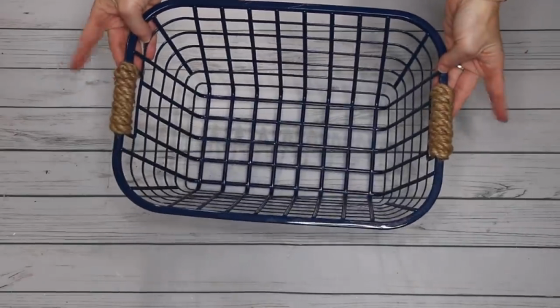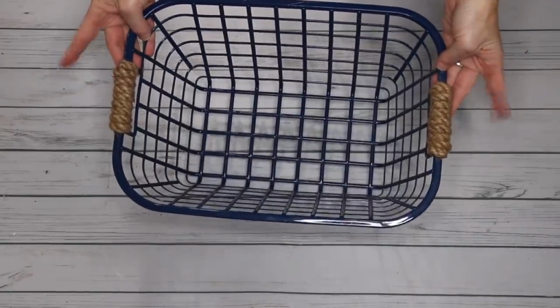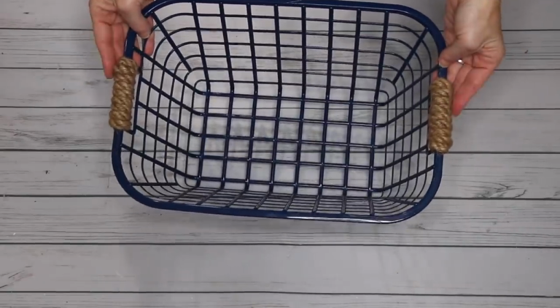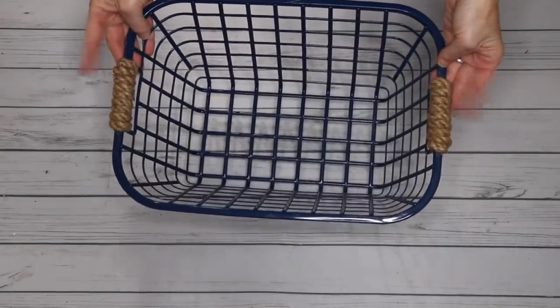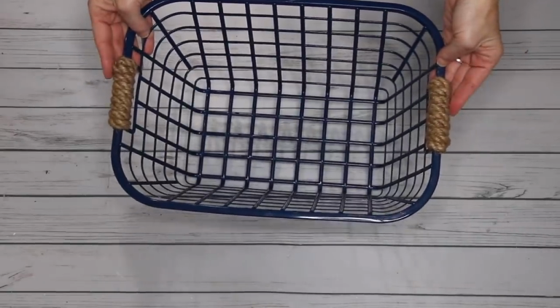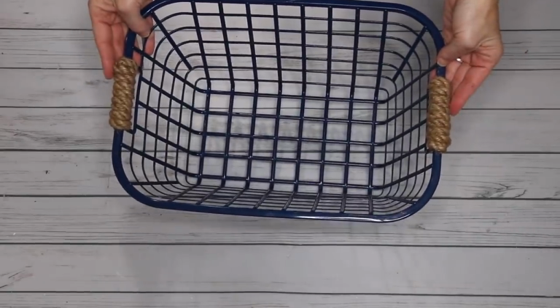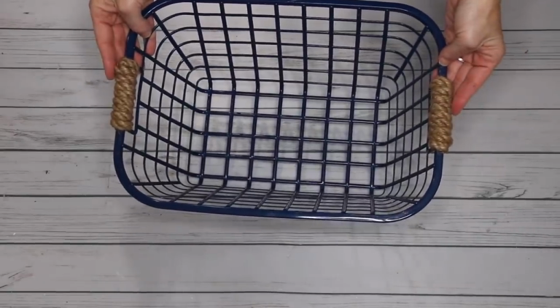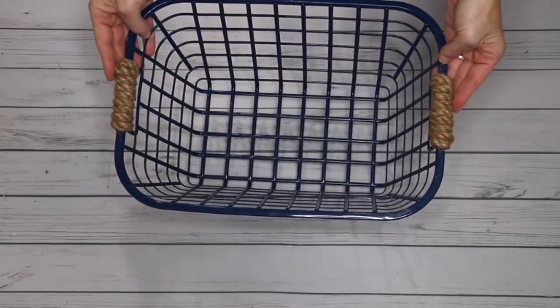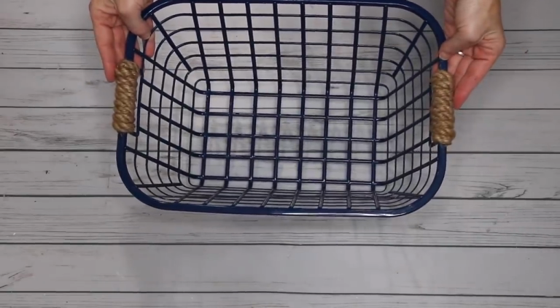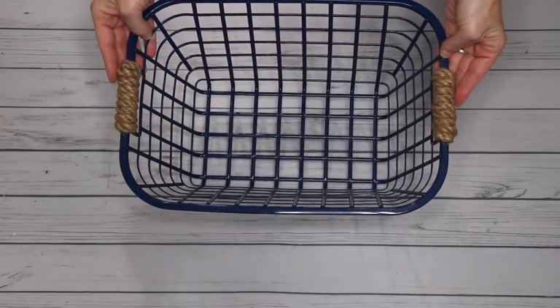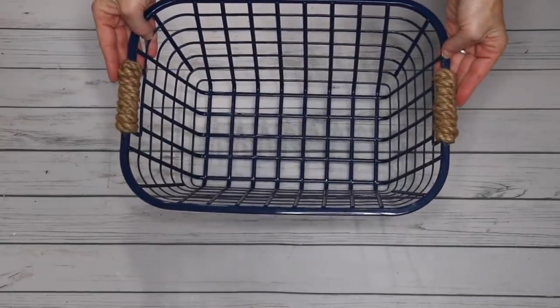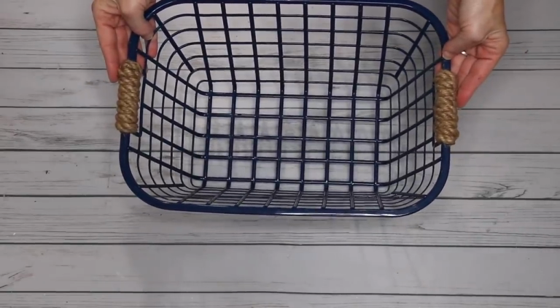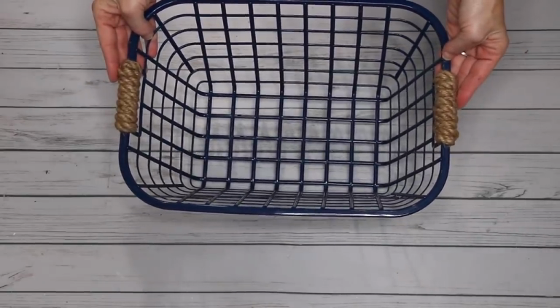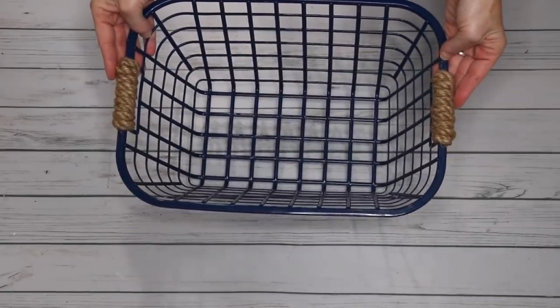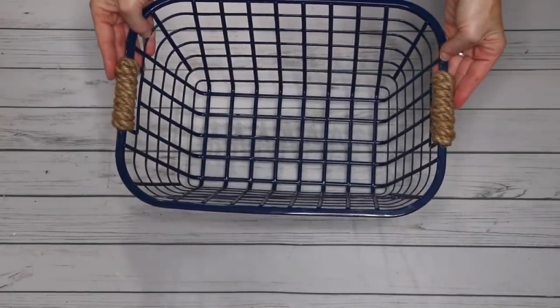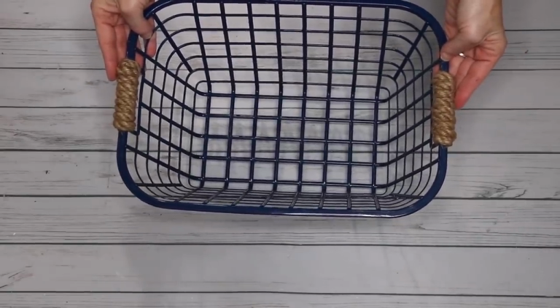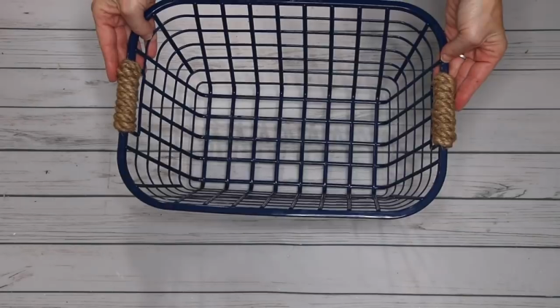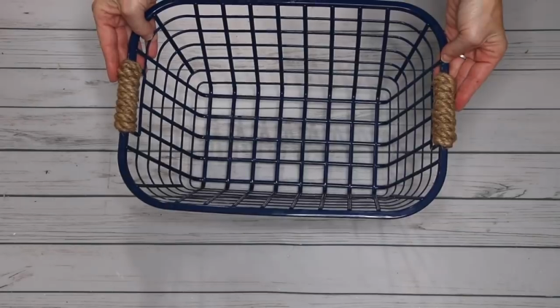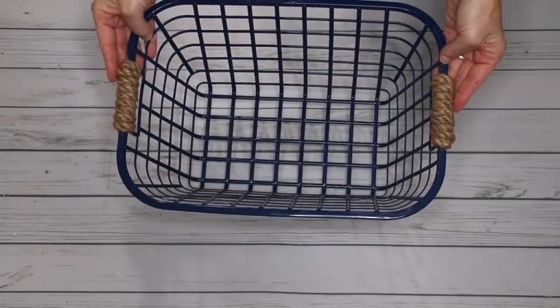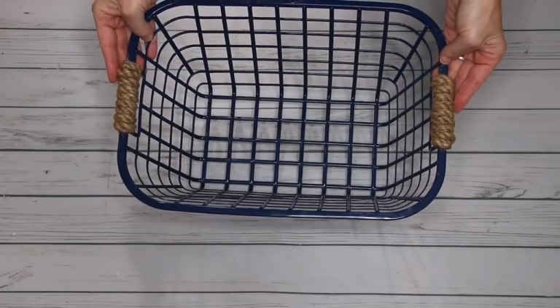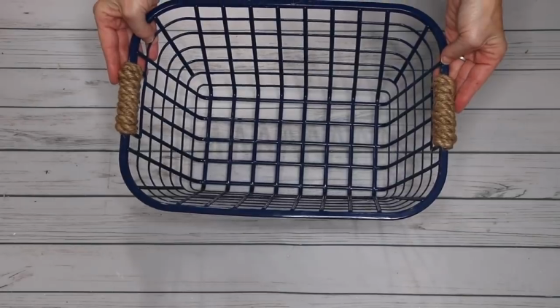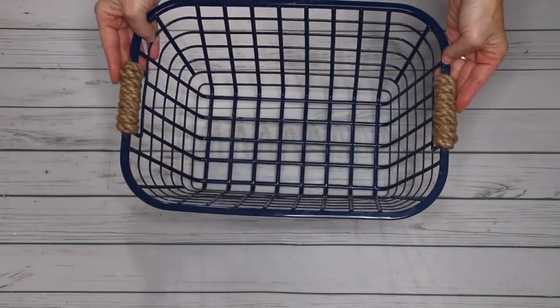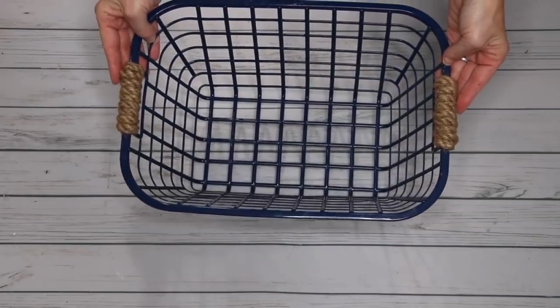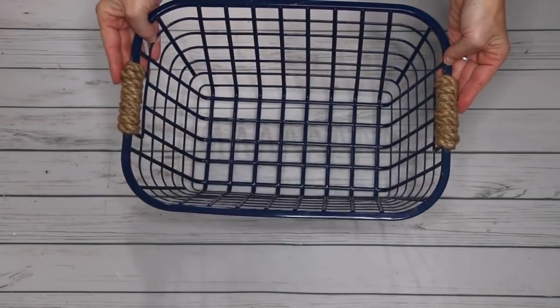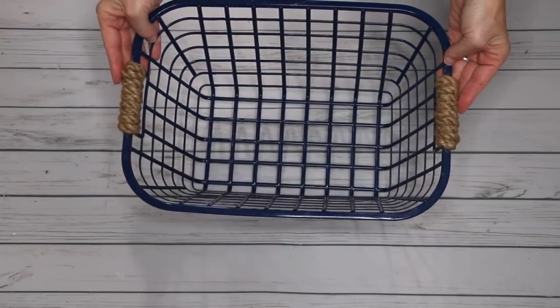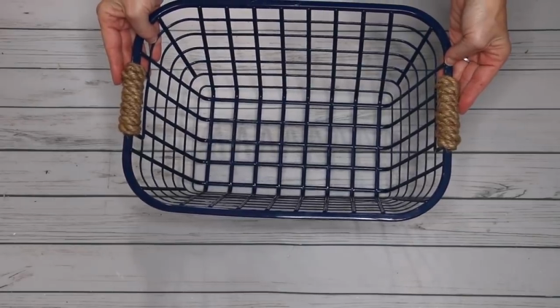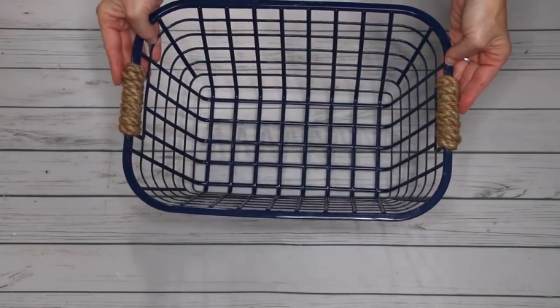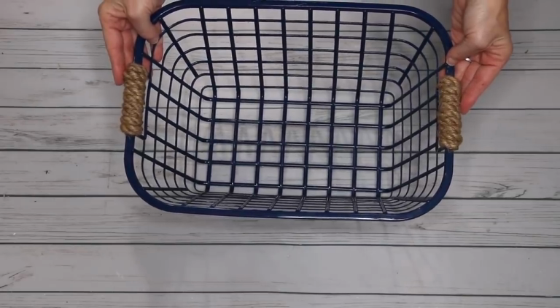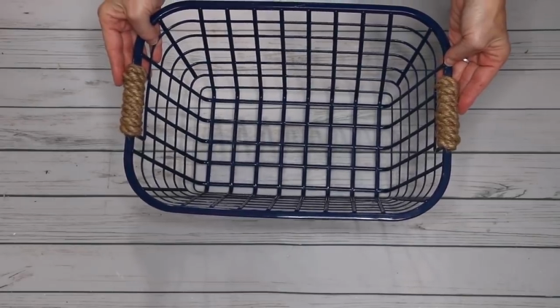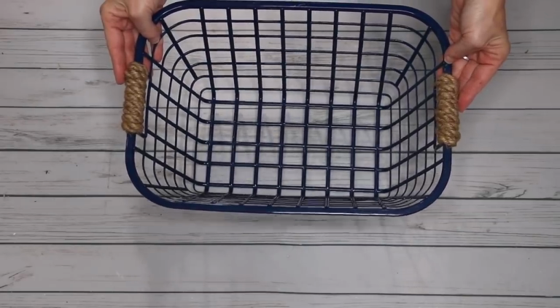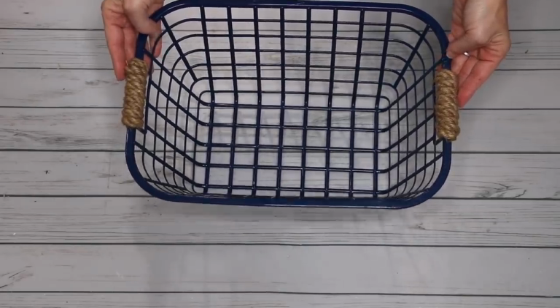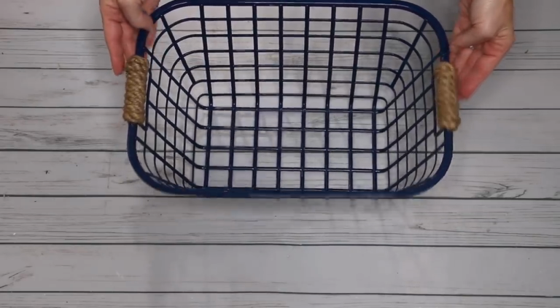I absolutely love how this basket turned out. I think it is super cute and just a little elevated.